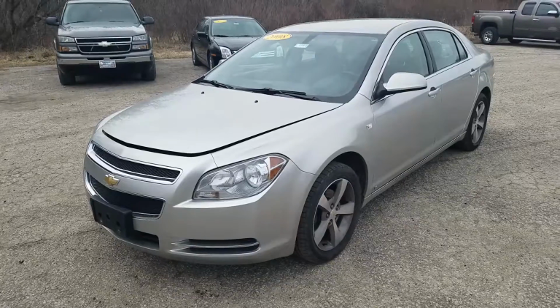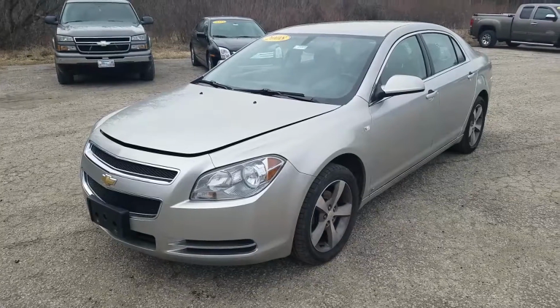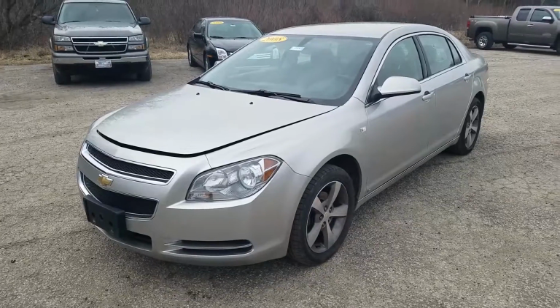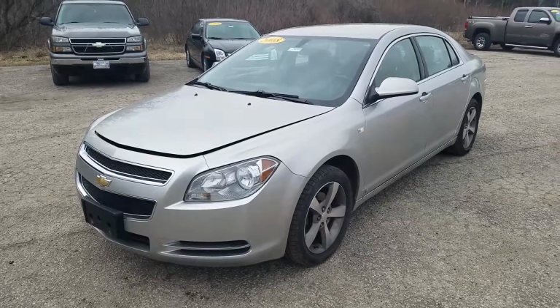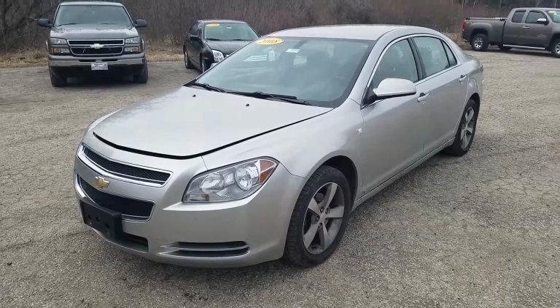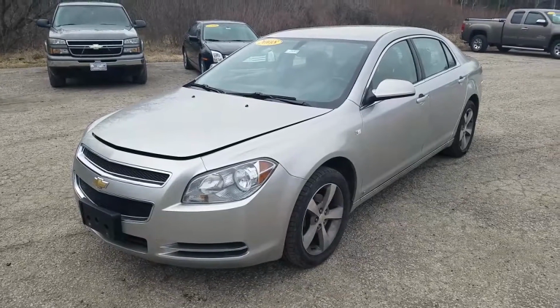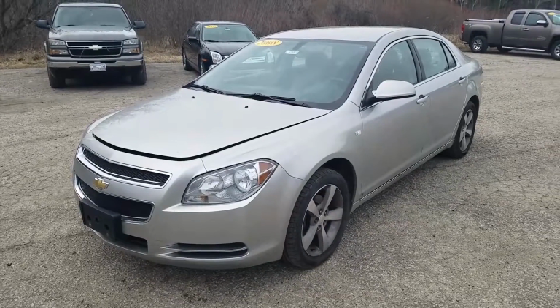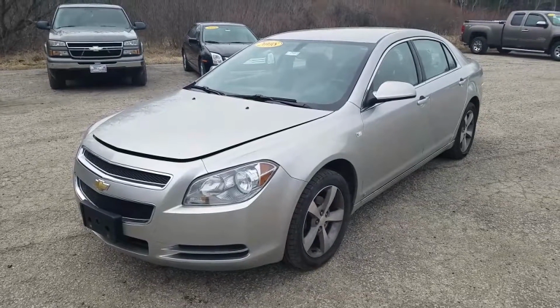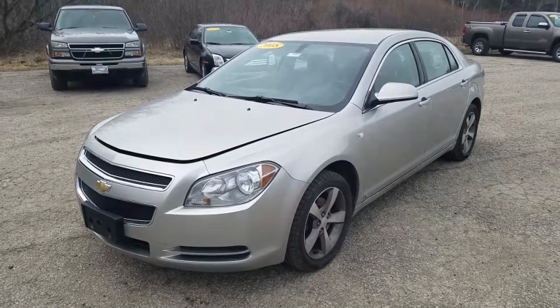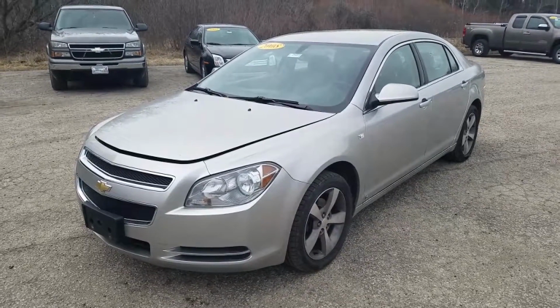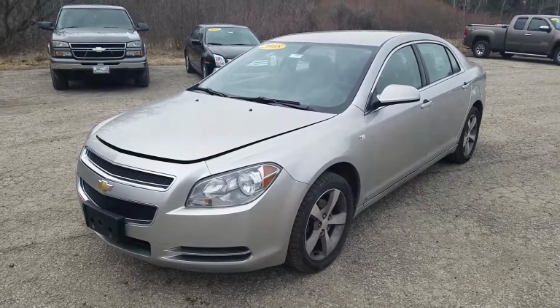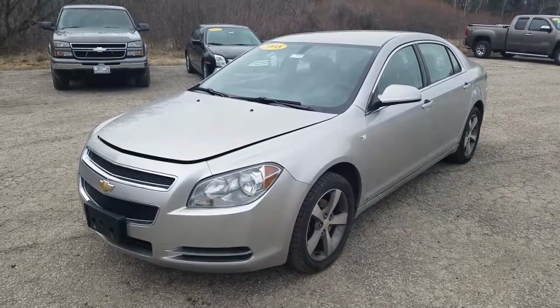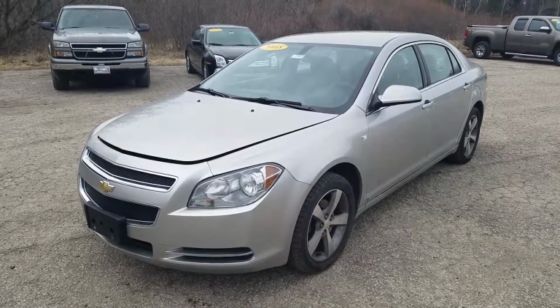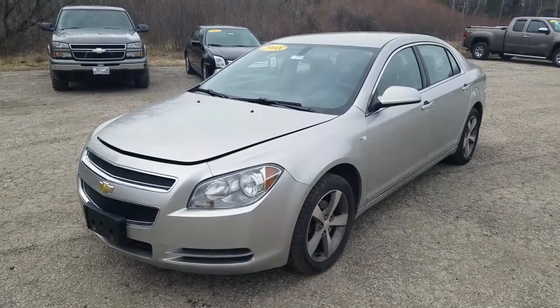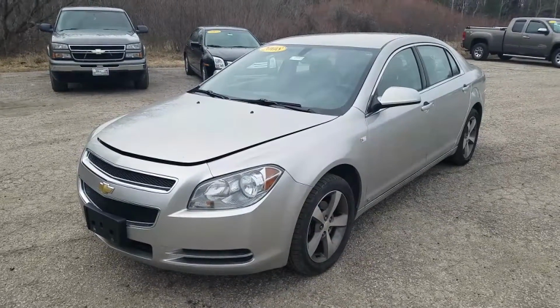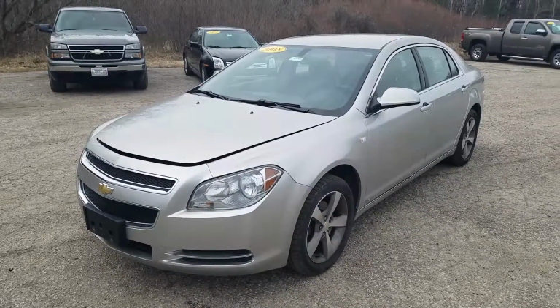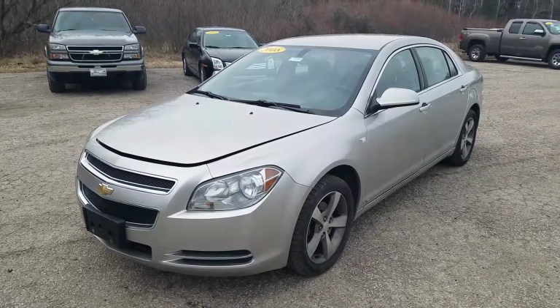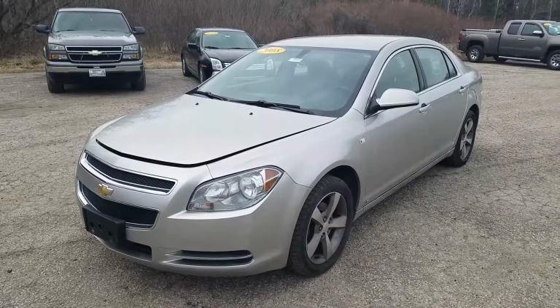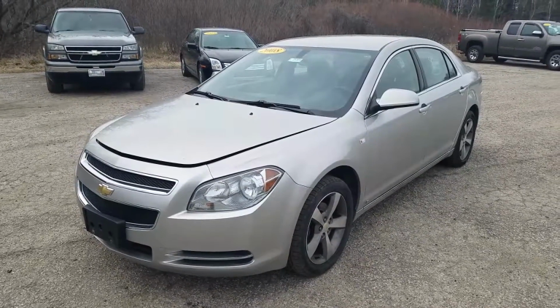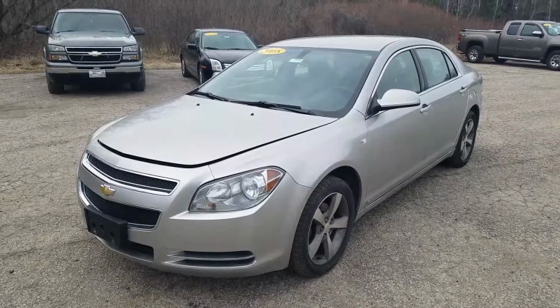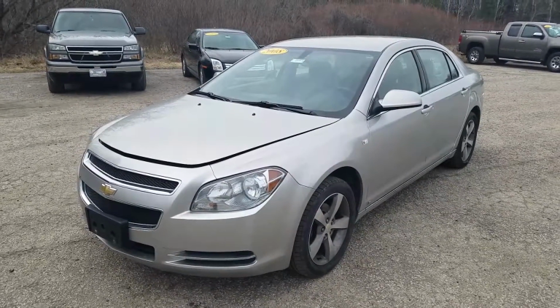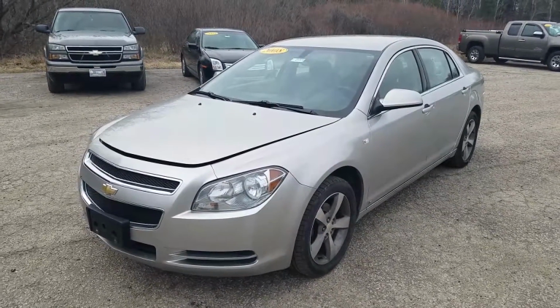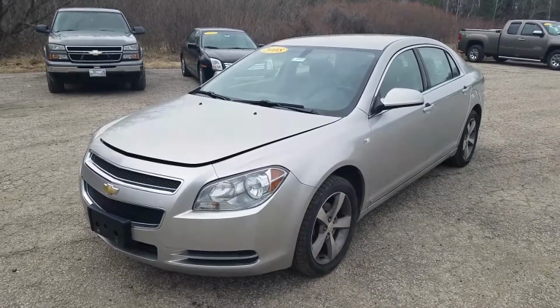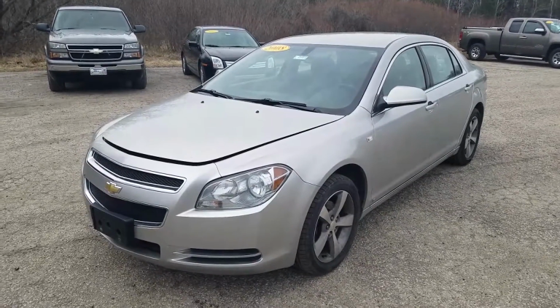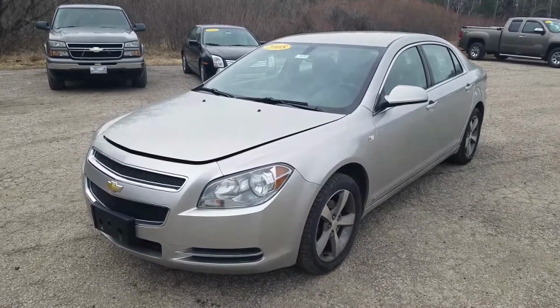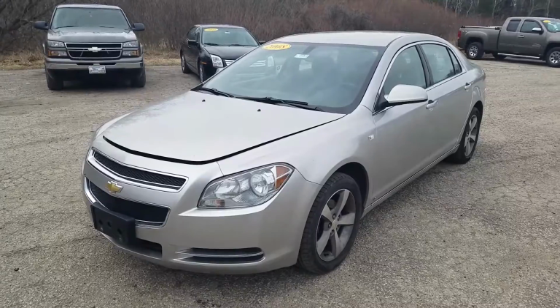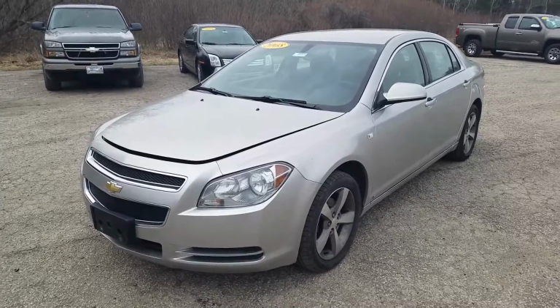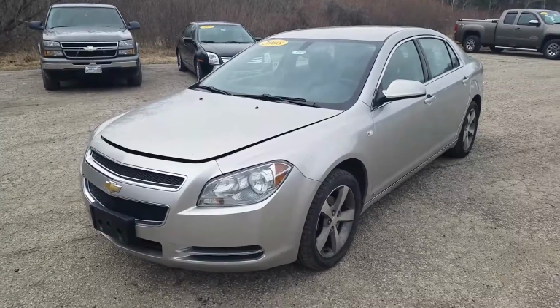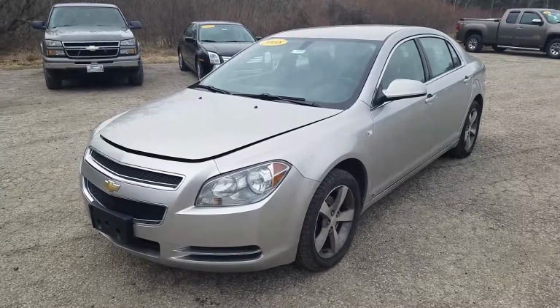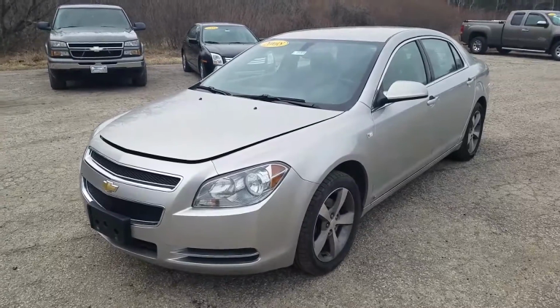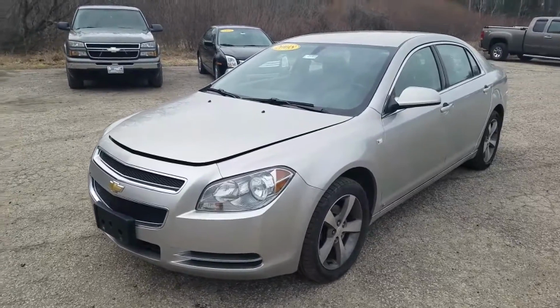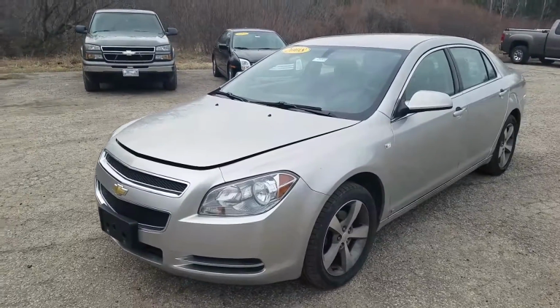Hey Marcus, this is Kate at Schaefer Chevrolet here to show you the video of this 2008 Chevy Malibu 2LT.